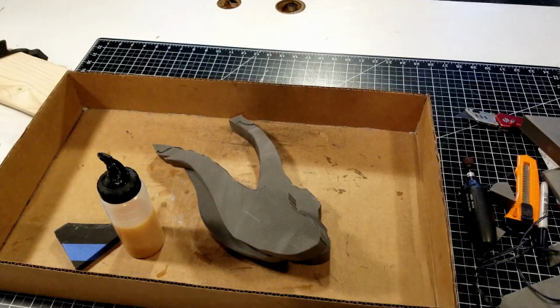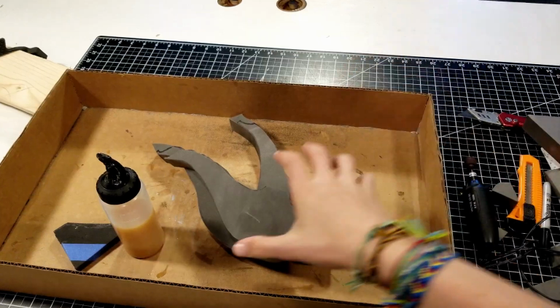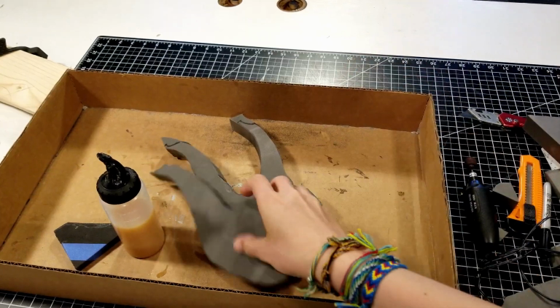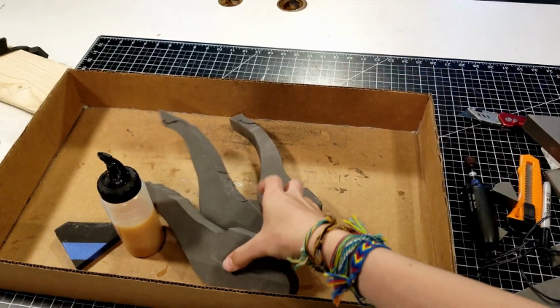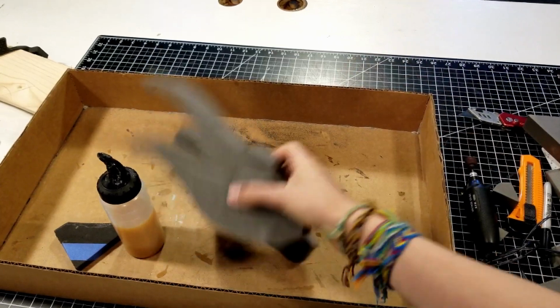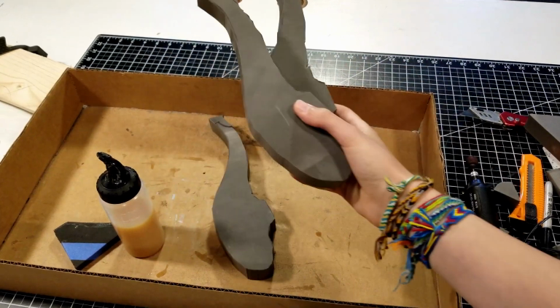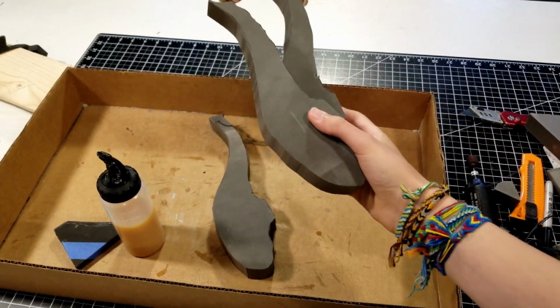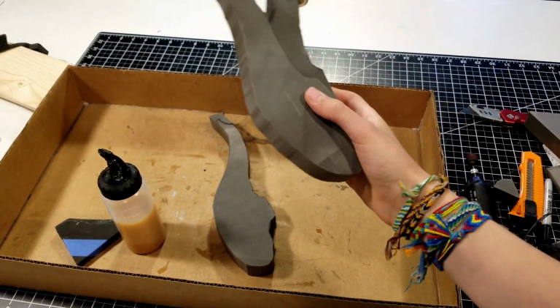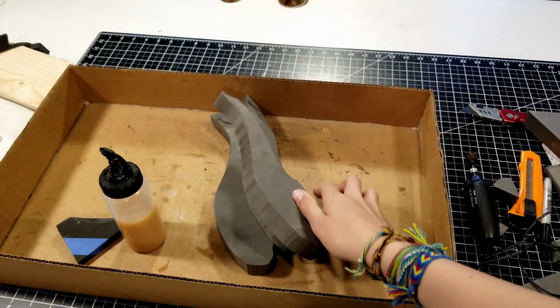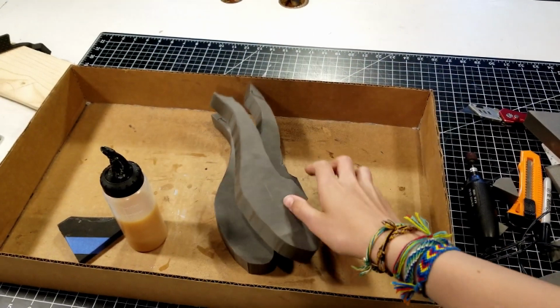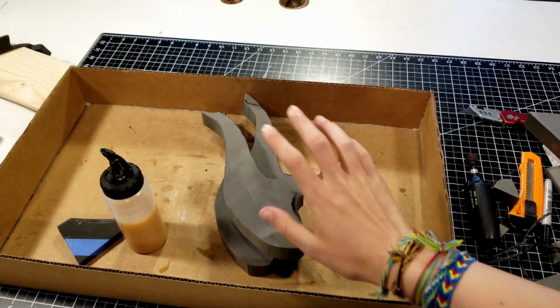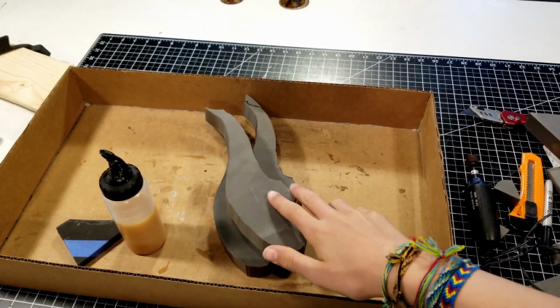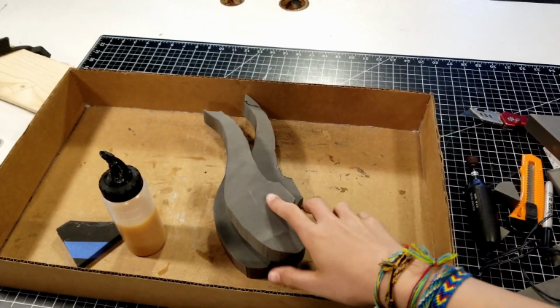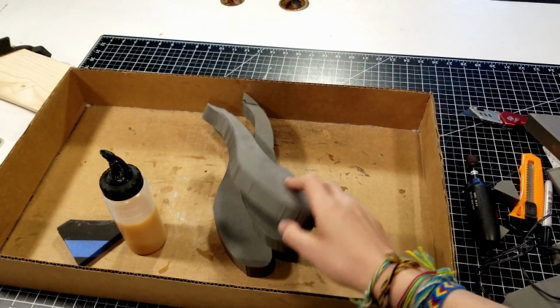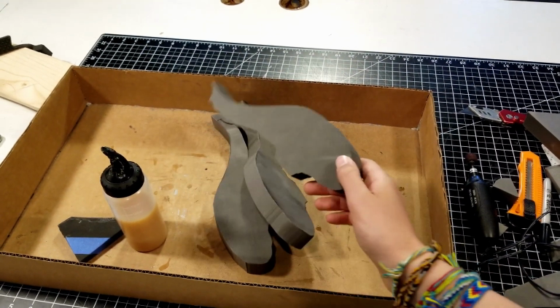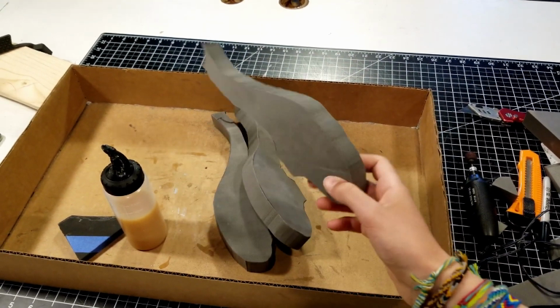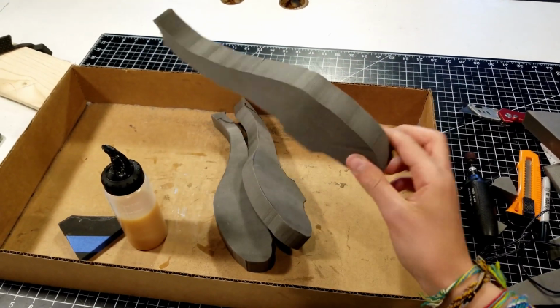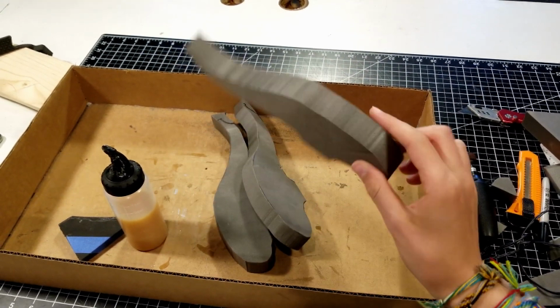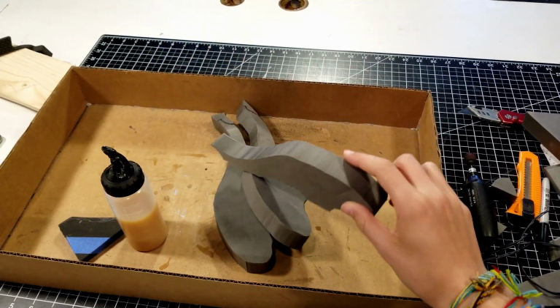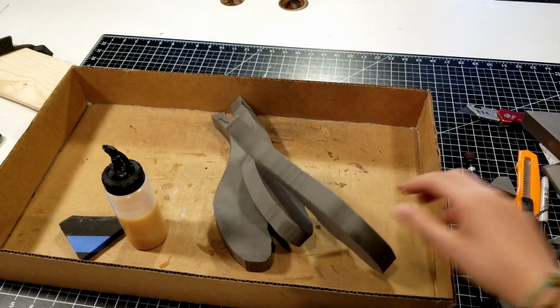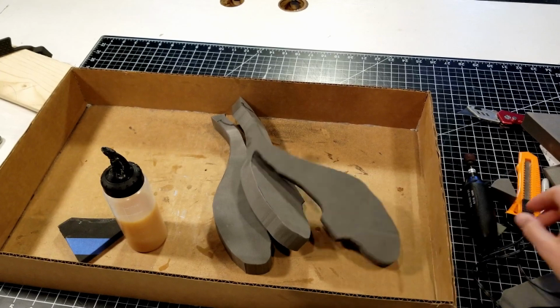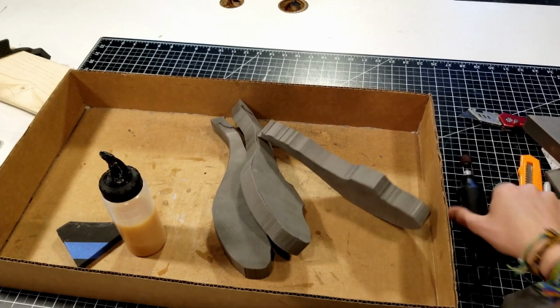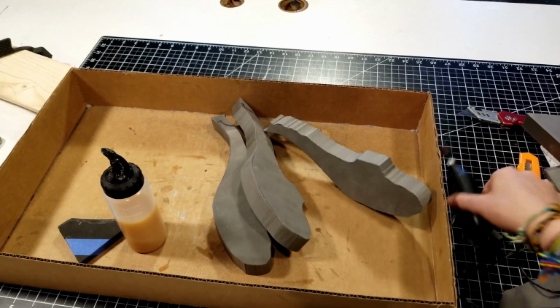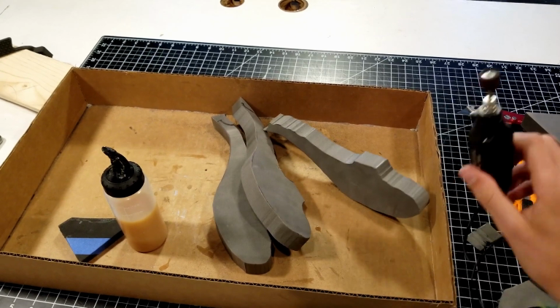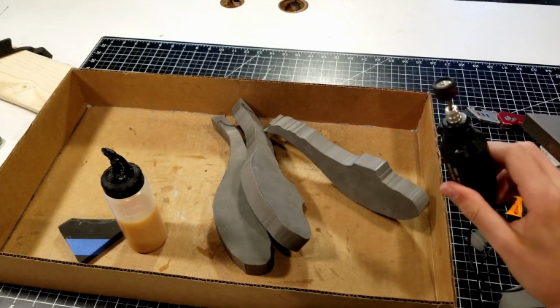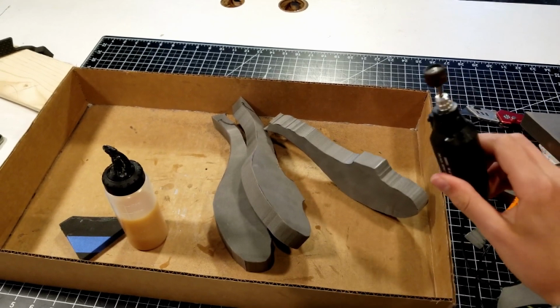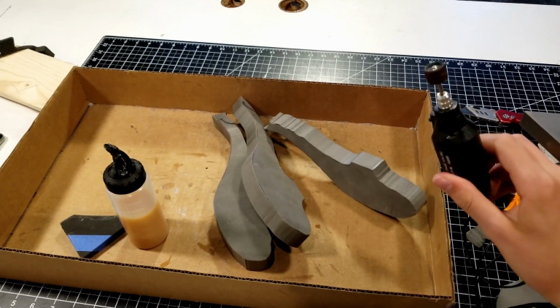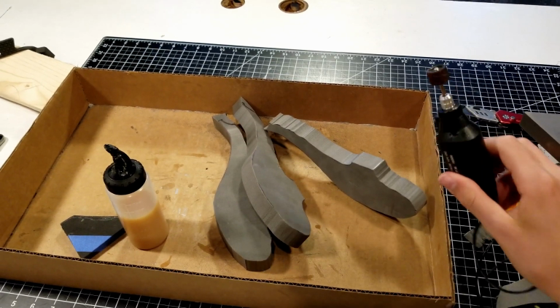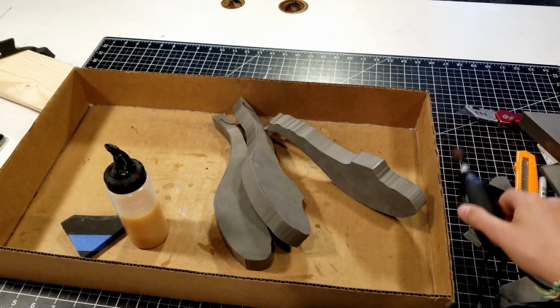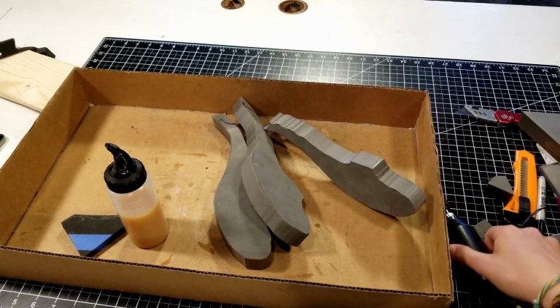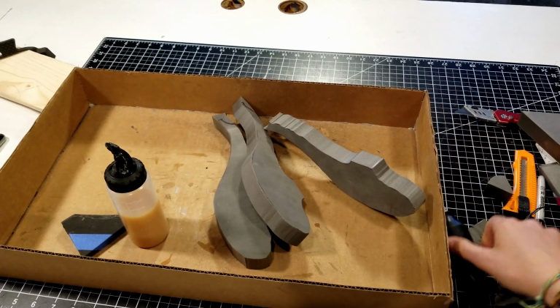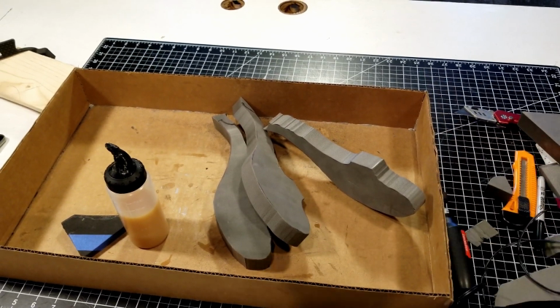Now that I've cut these pieces out, I've got to glue them all together, and then it'll be a lot of sanding with my Dremel to get everything into the right shape.